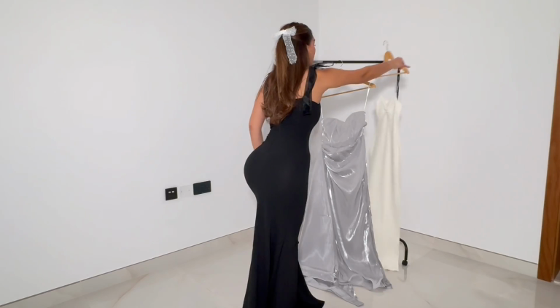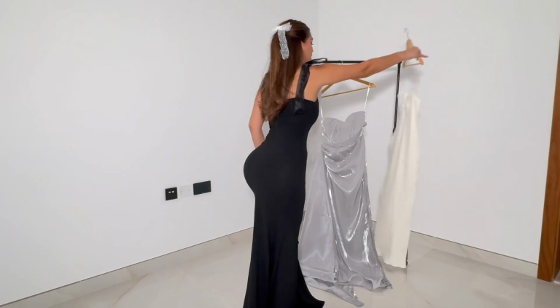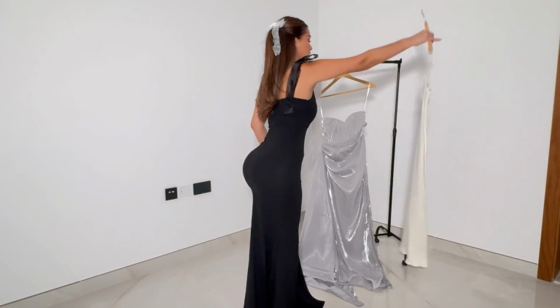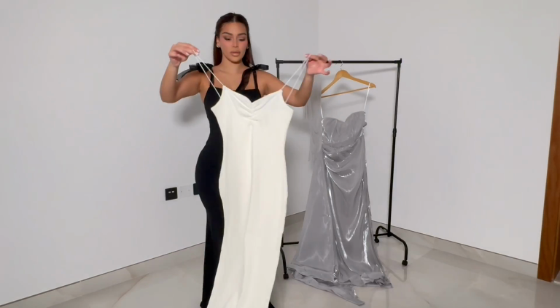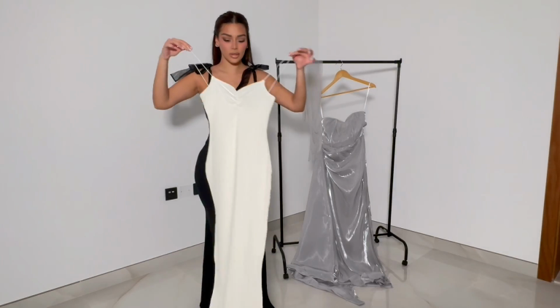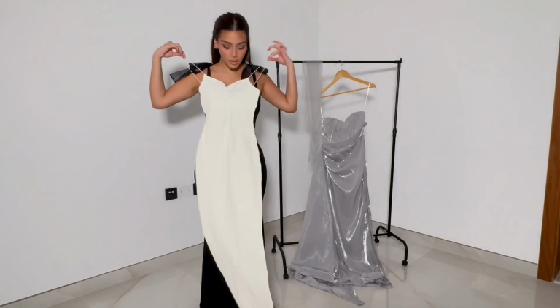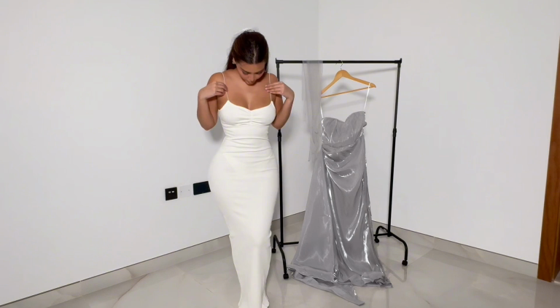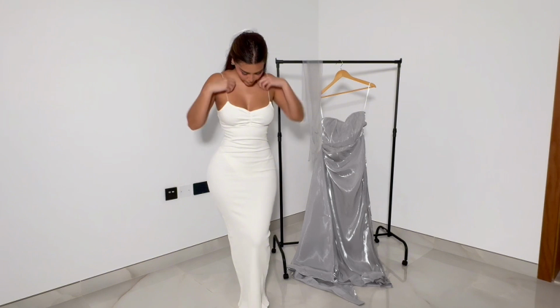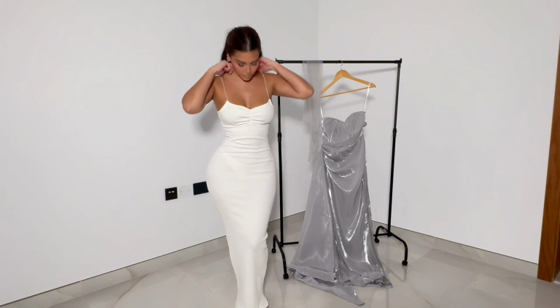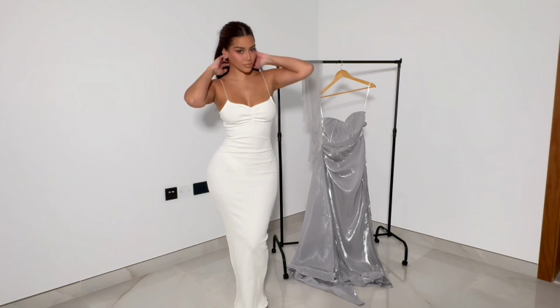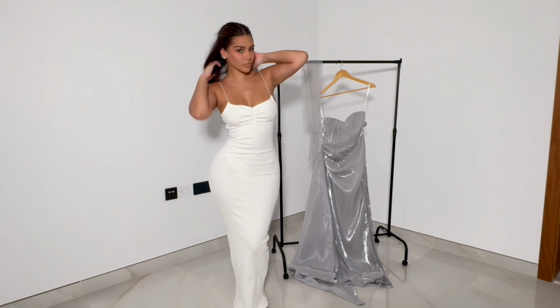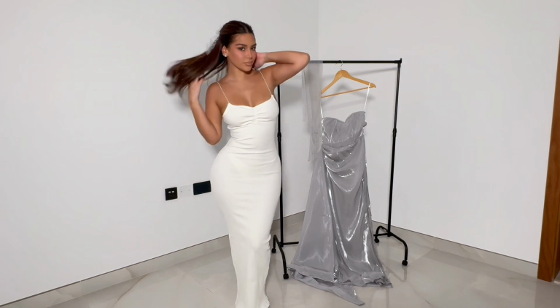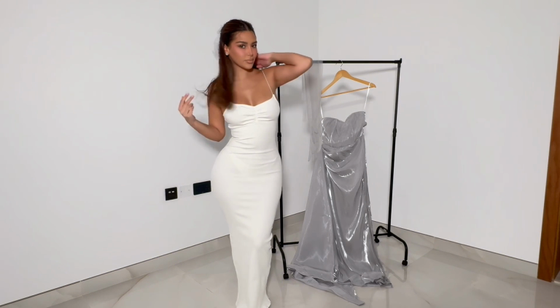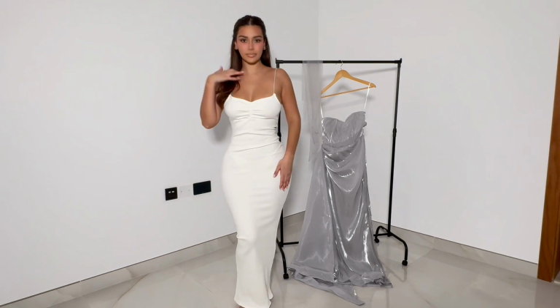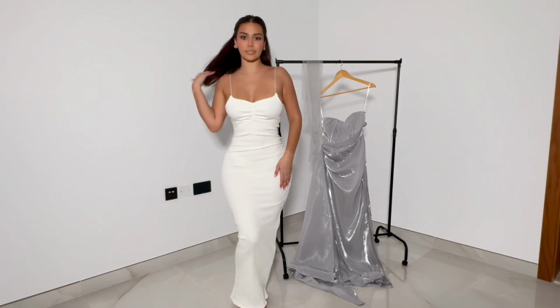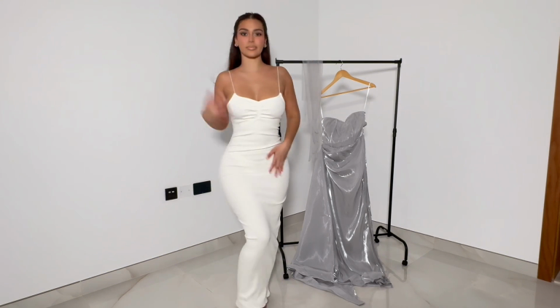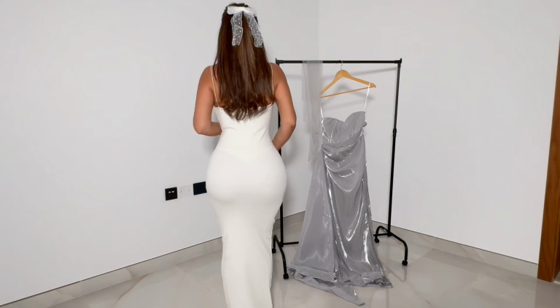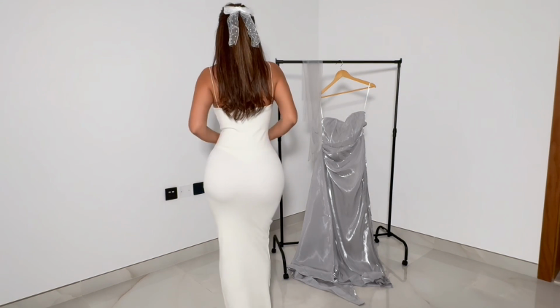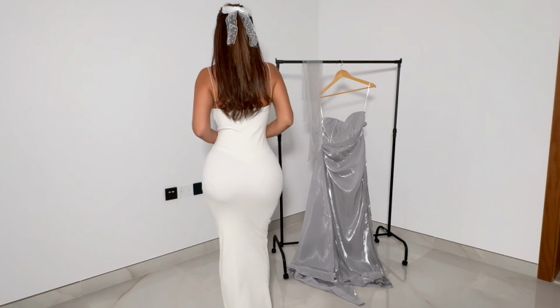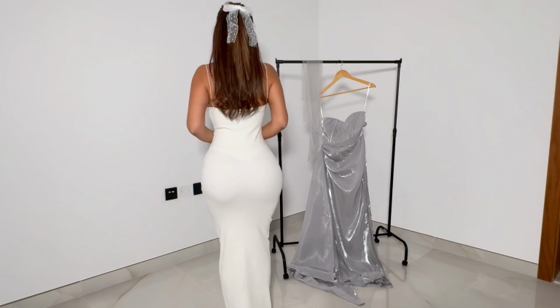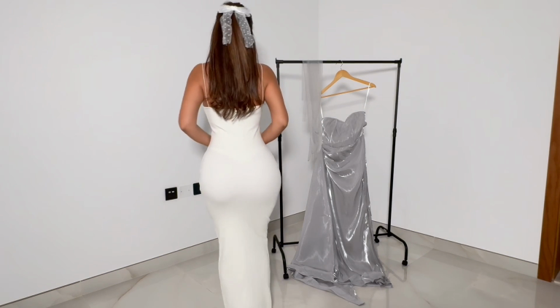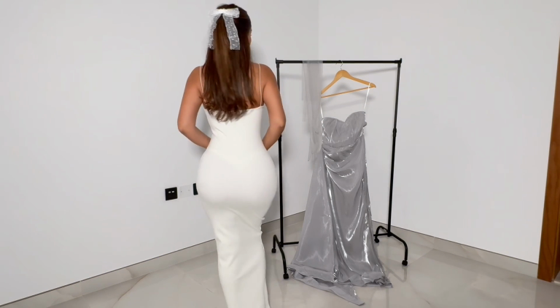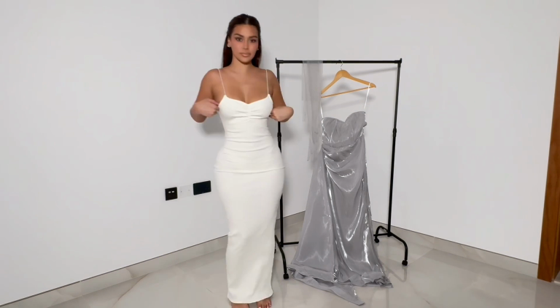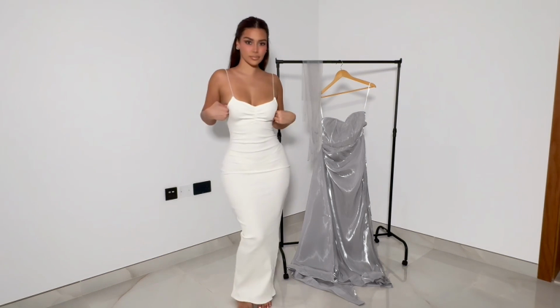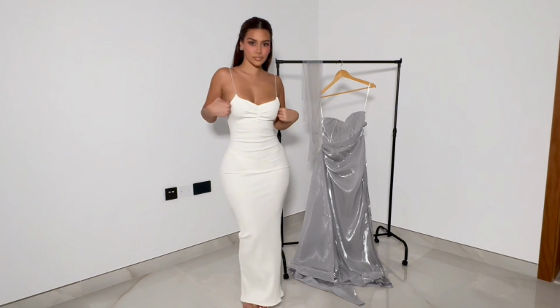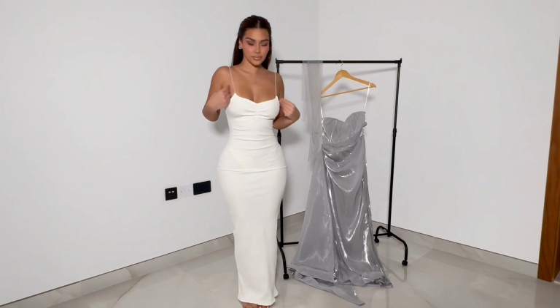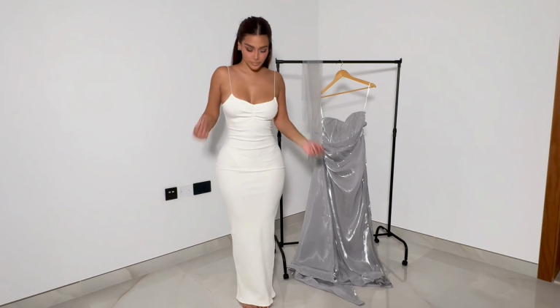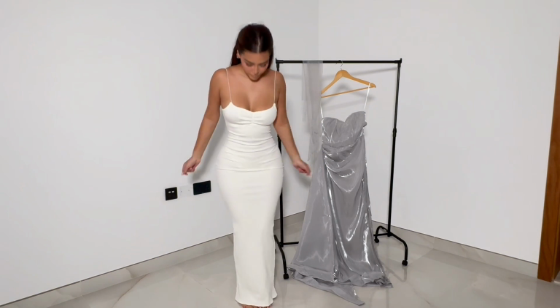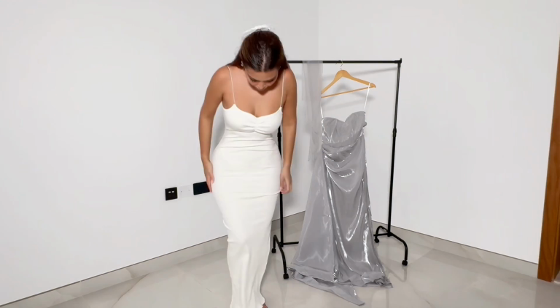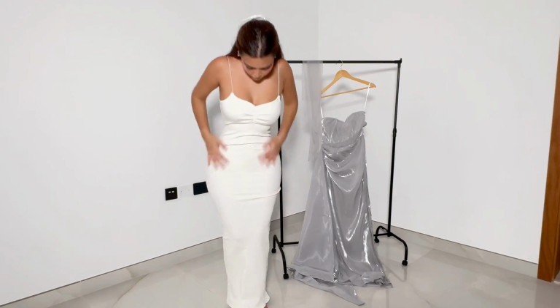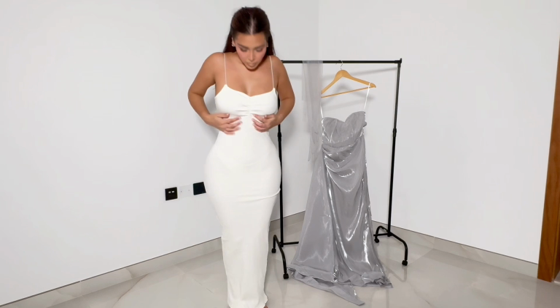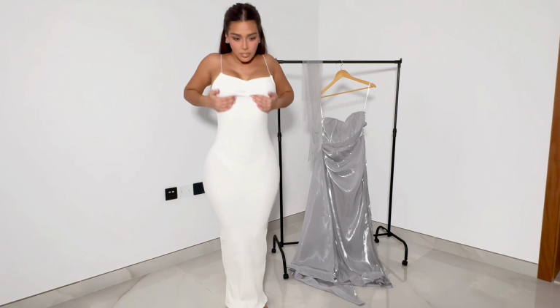Next is this off-white cute long dress. This is super cute for vacation nights — perfect for Europe in summer.